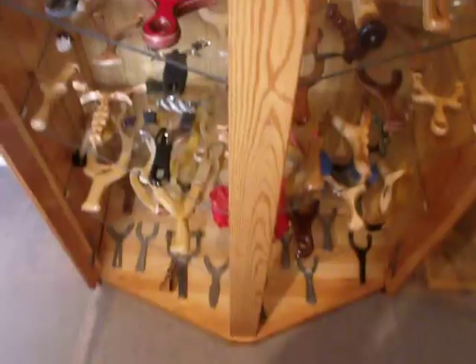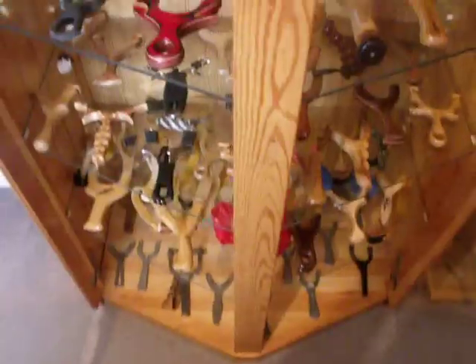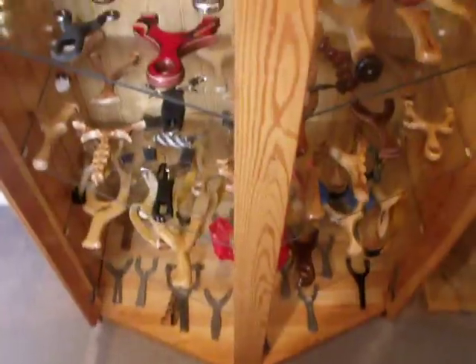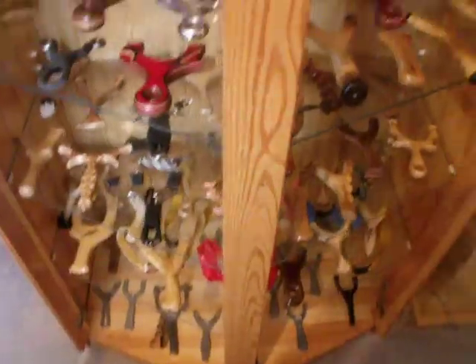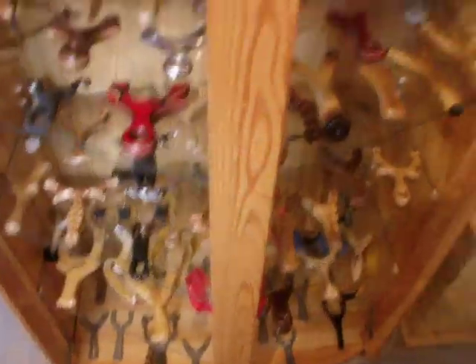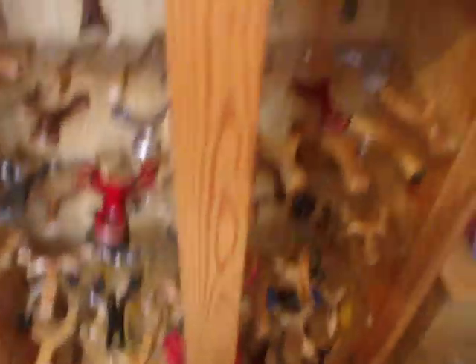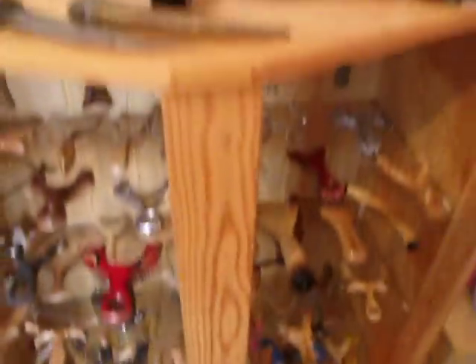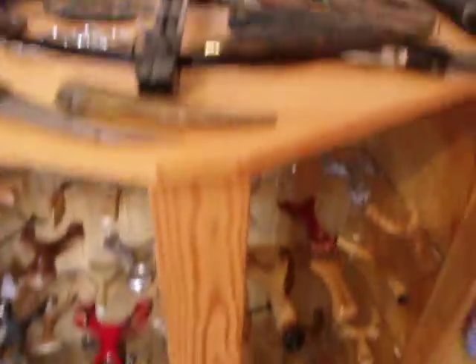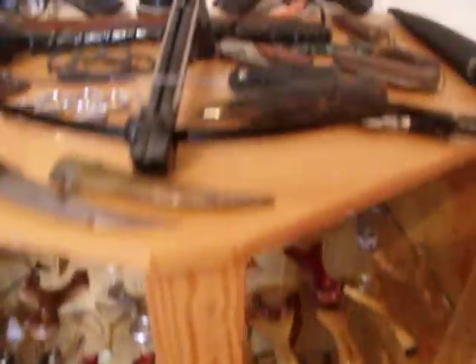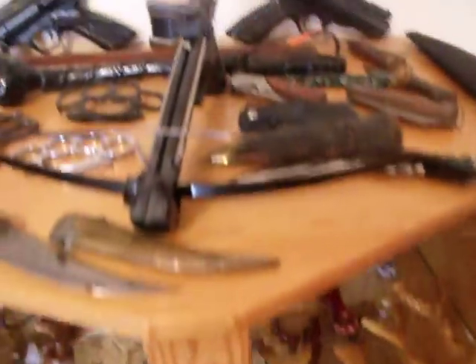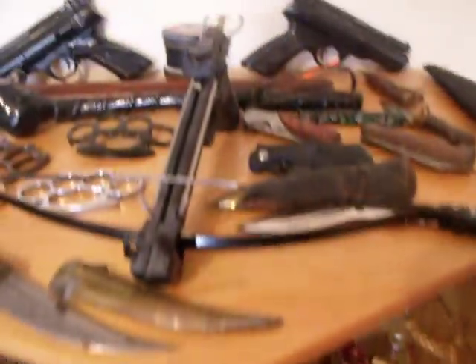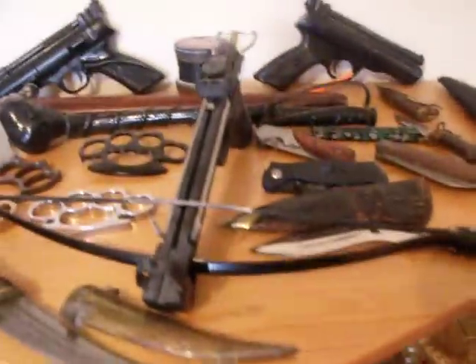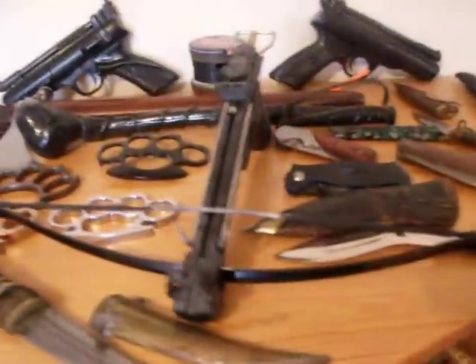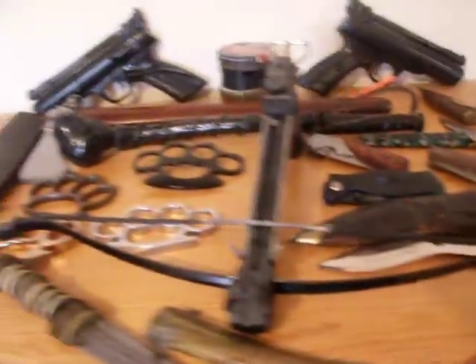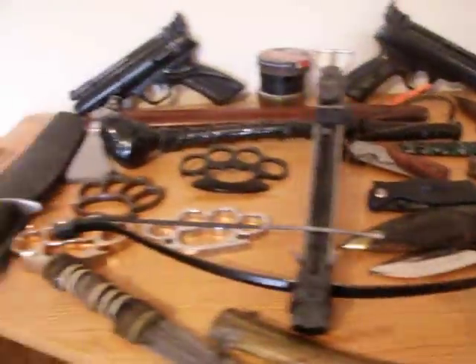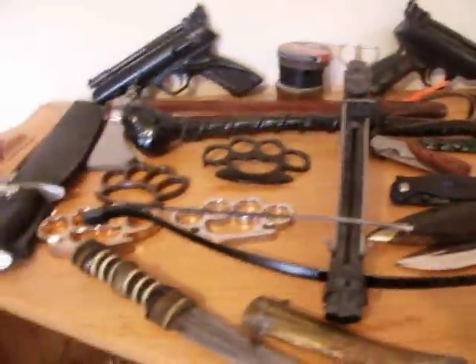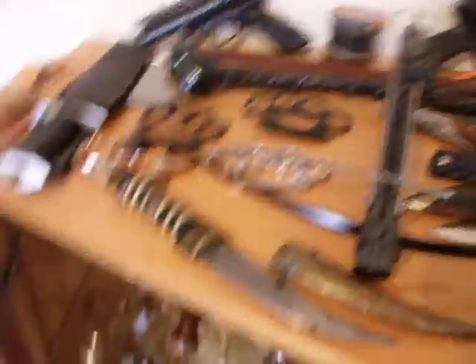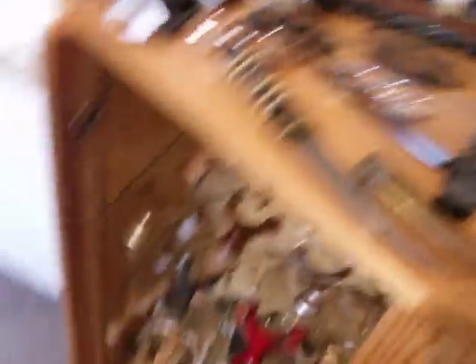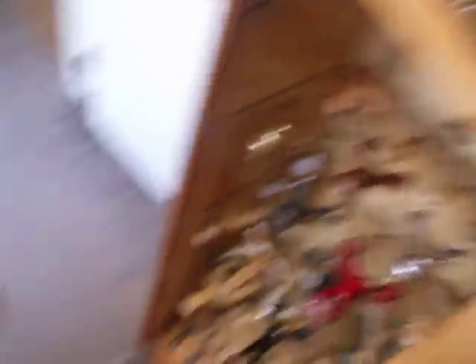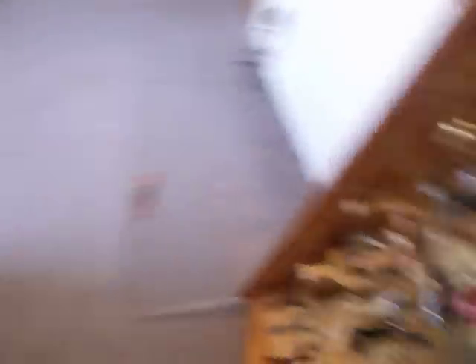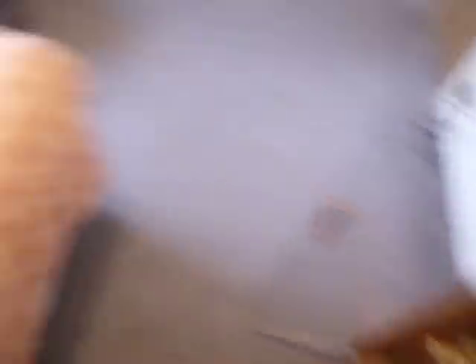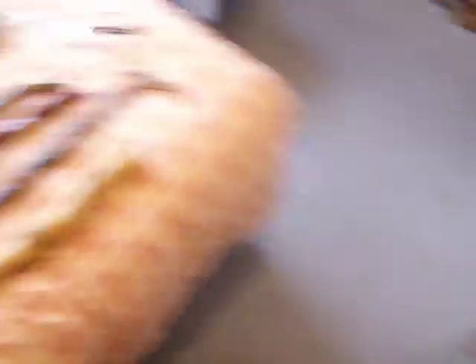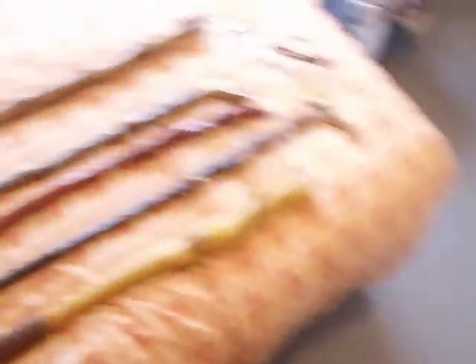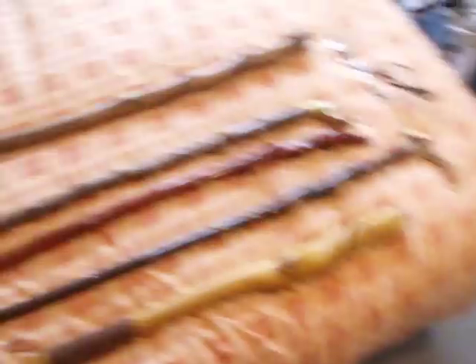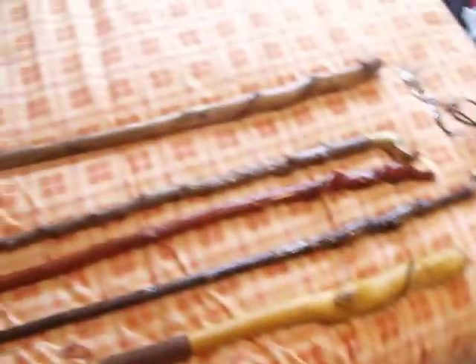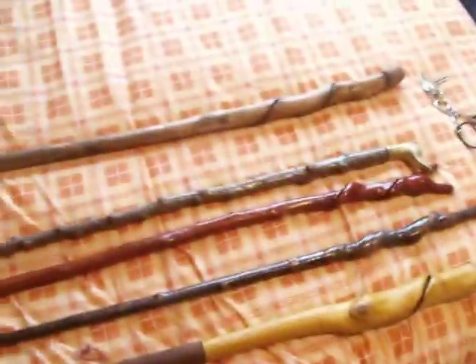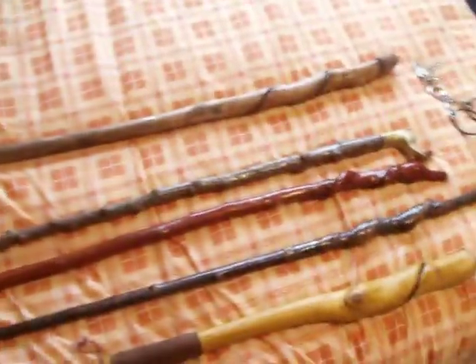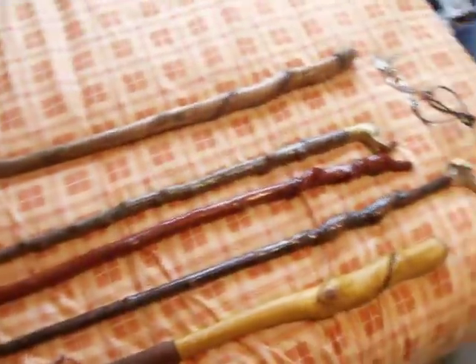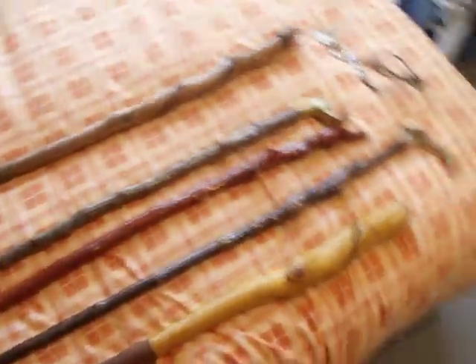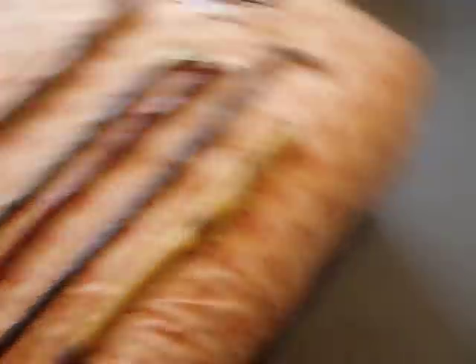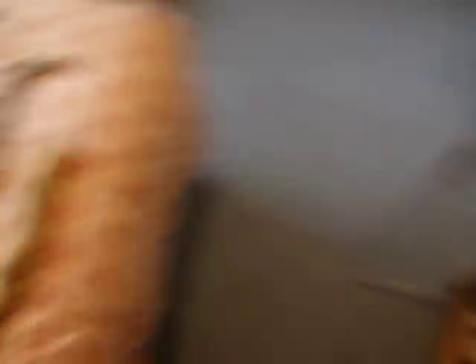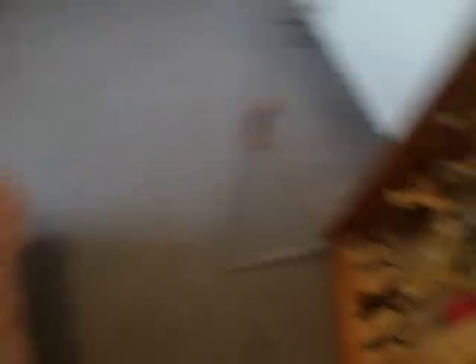Hi you guys, John here. I've had quite a few new things, so I'll quickly show them you know.